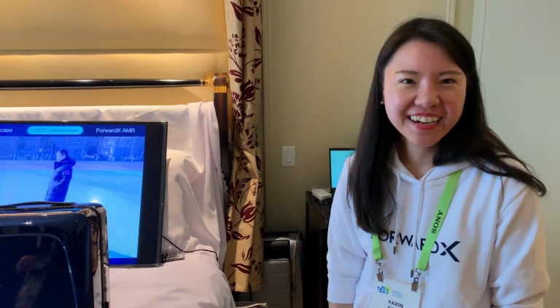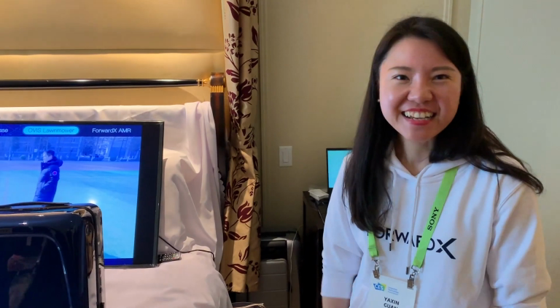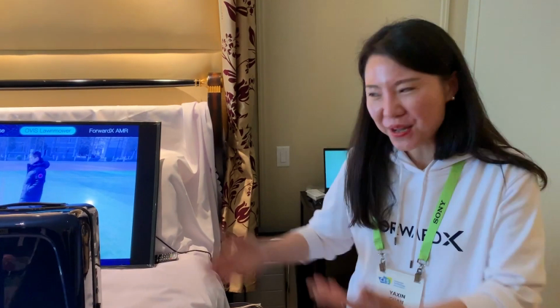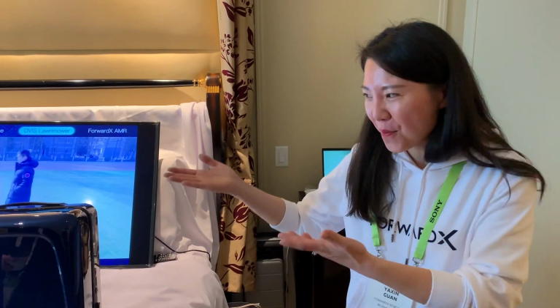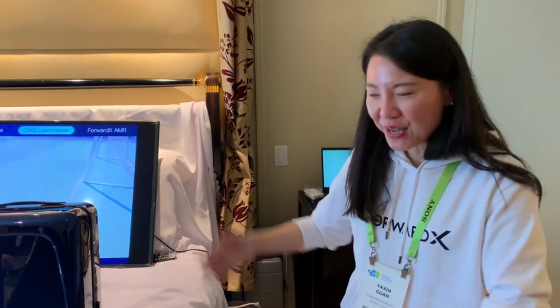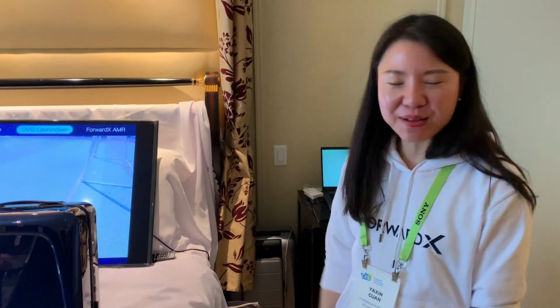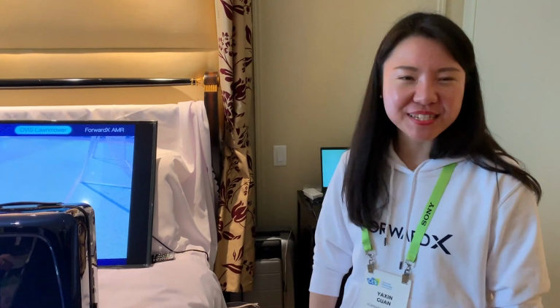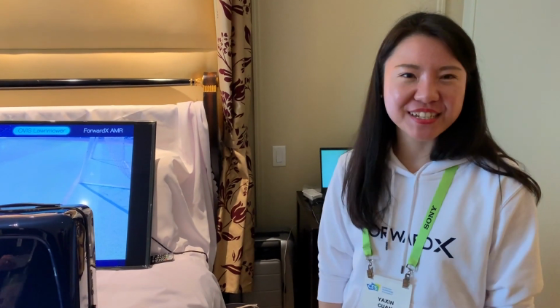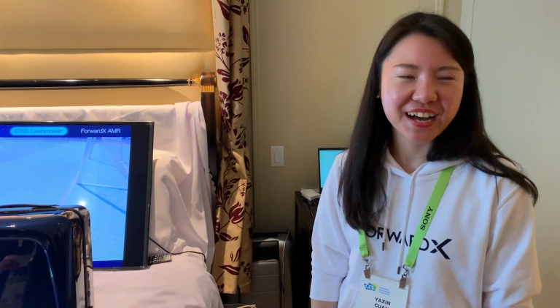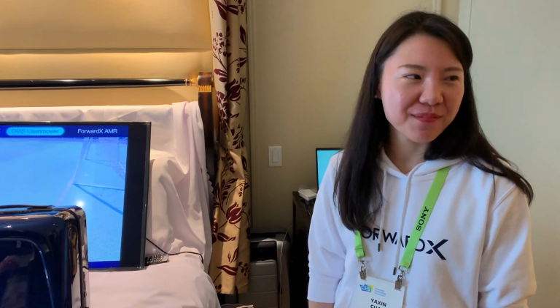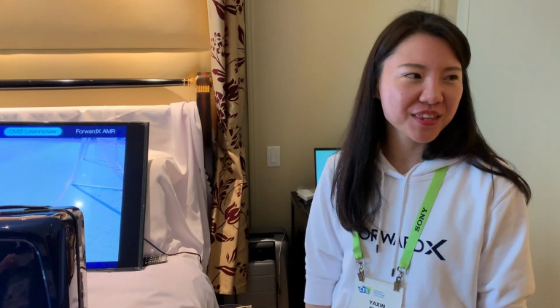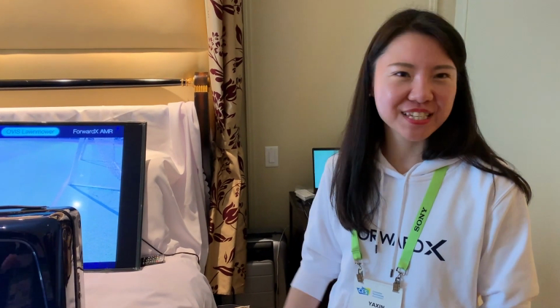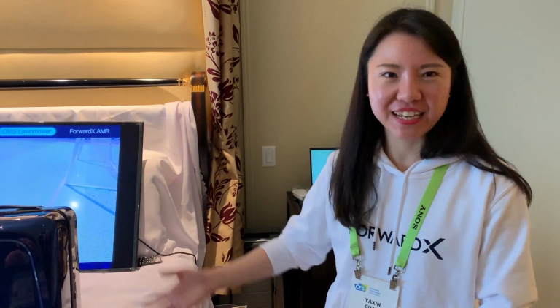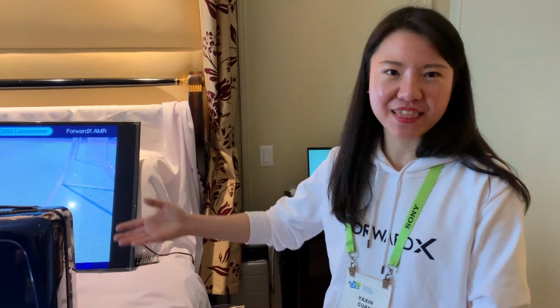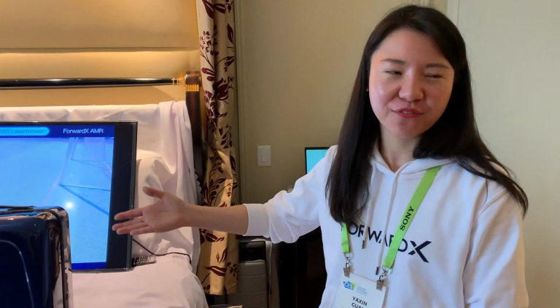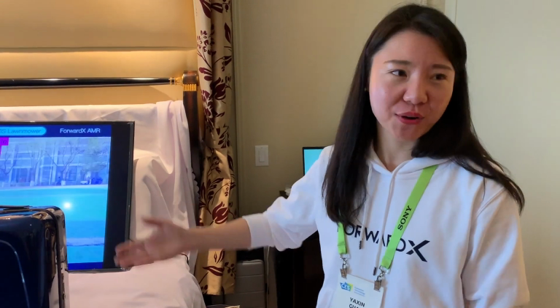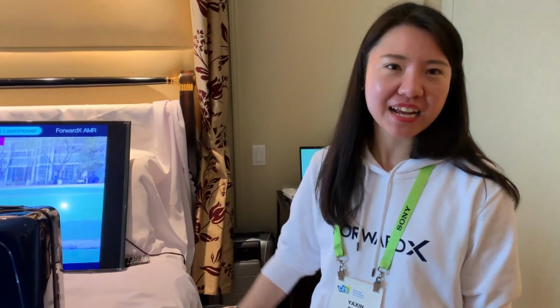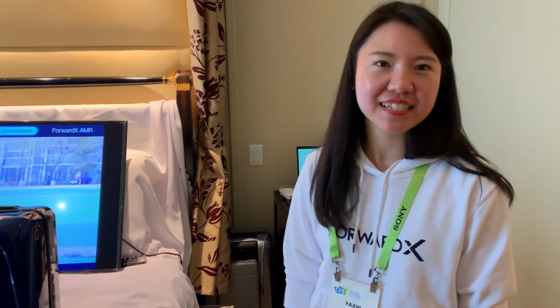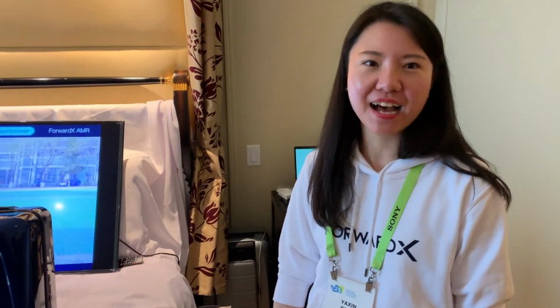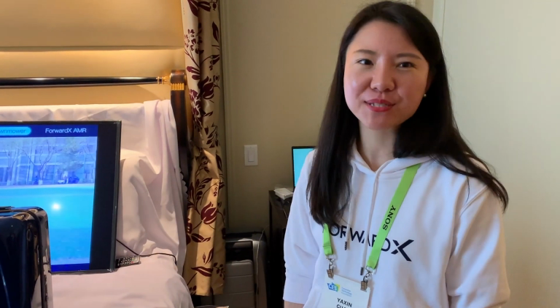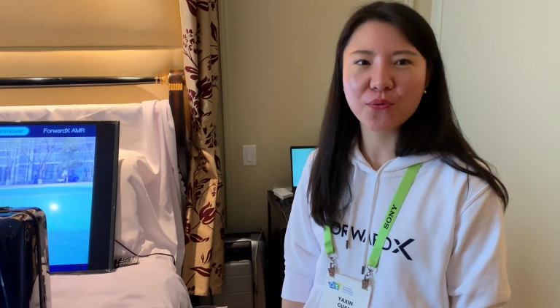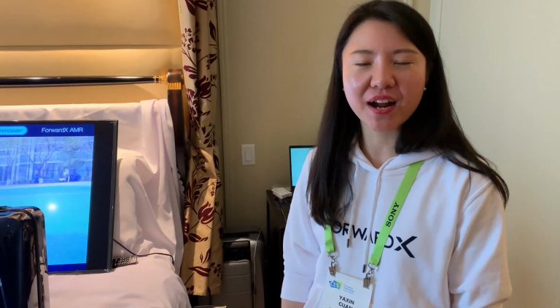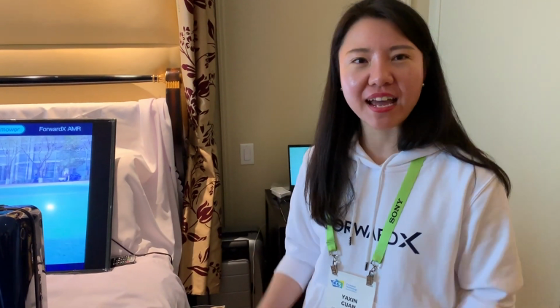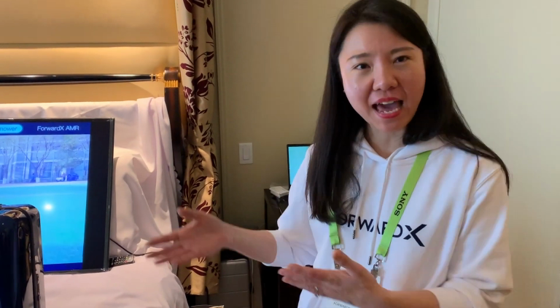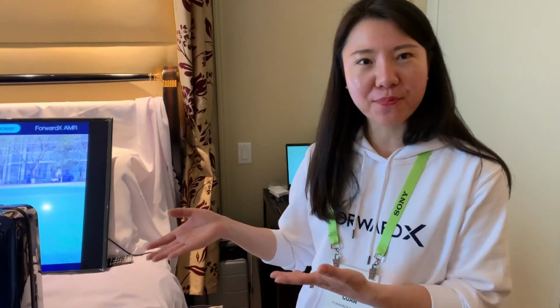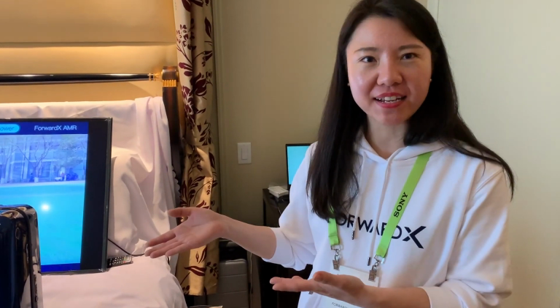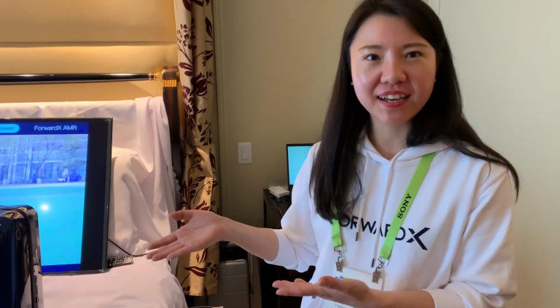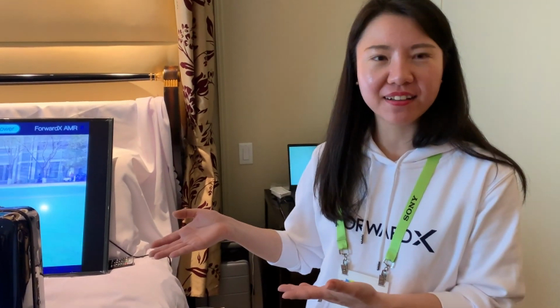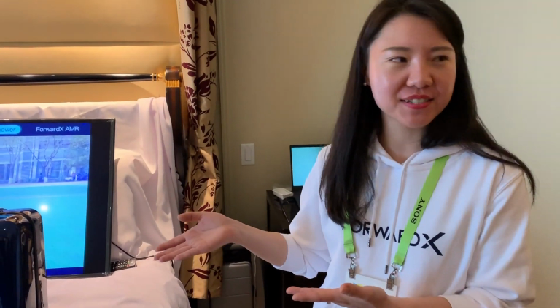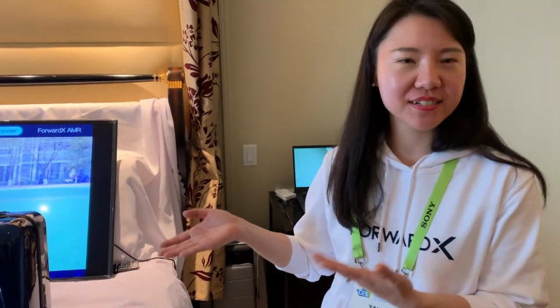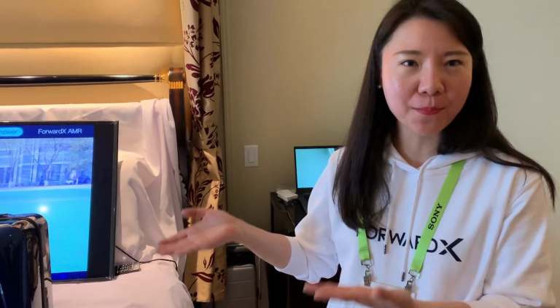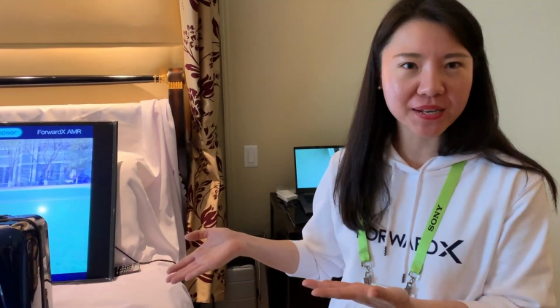Welcome to look at the 4X. We are an AI brain company.